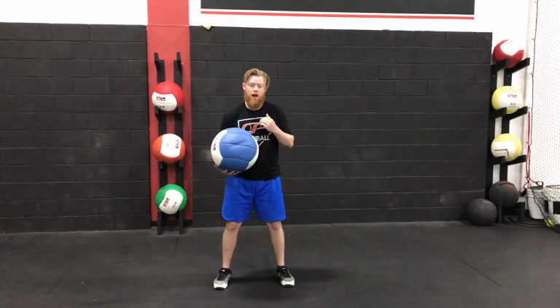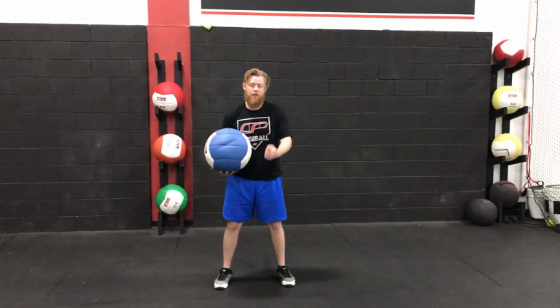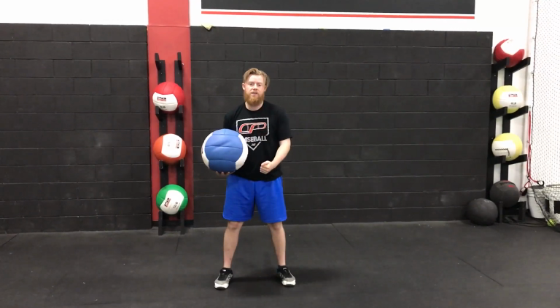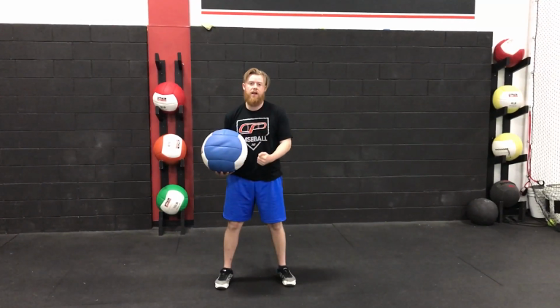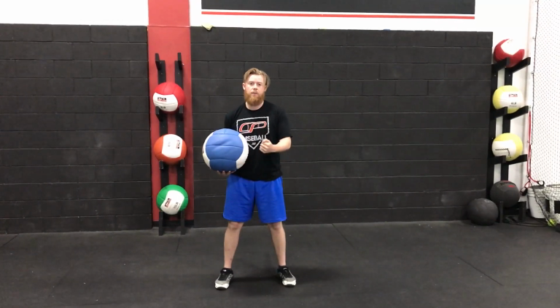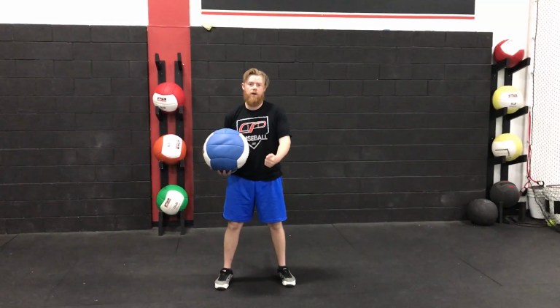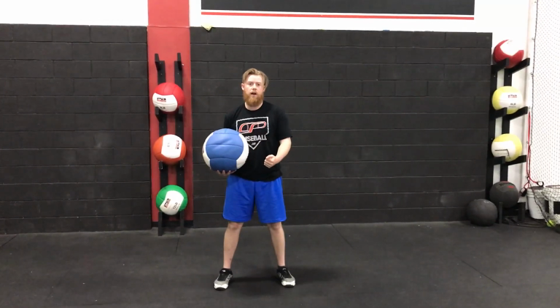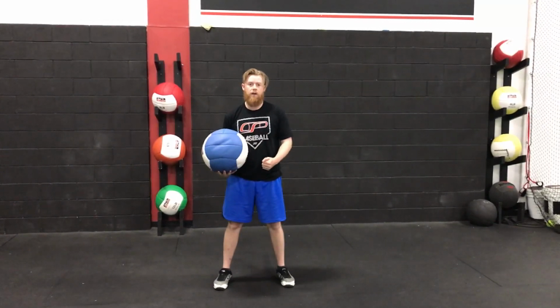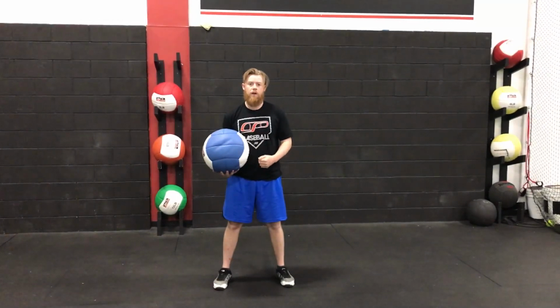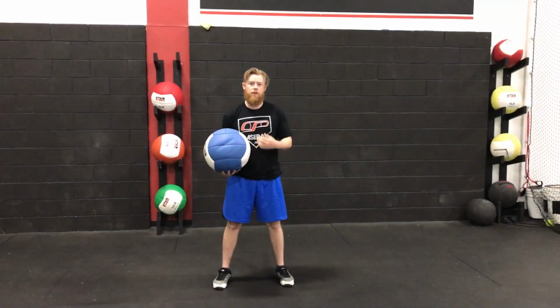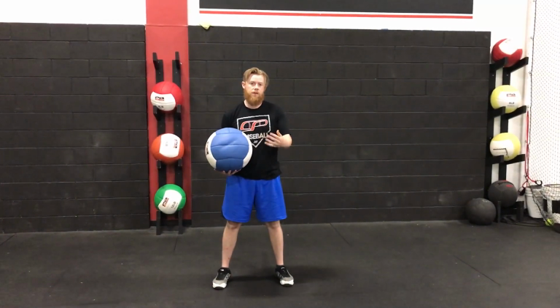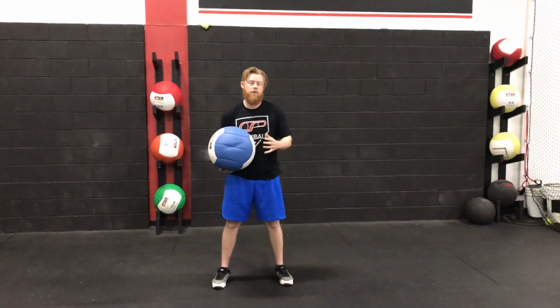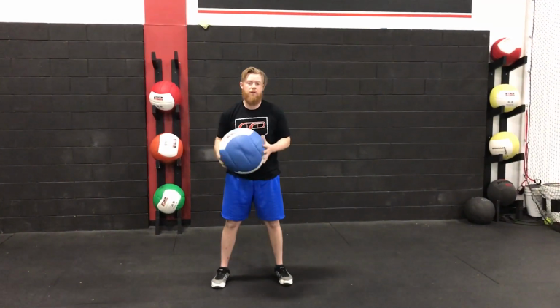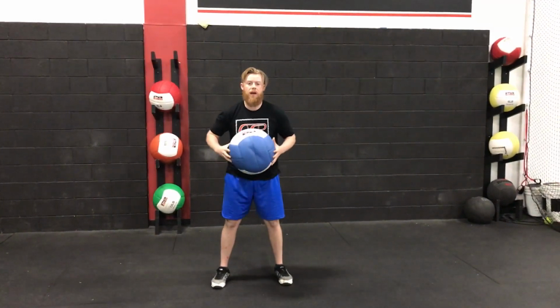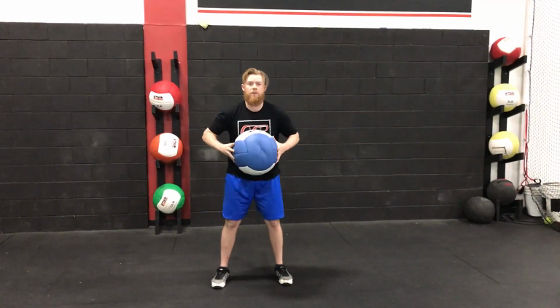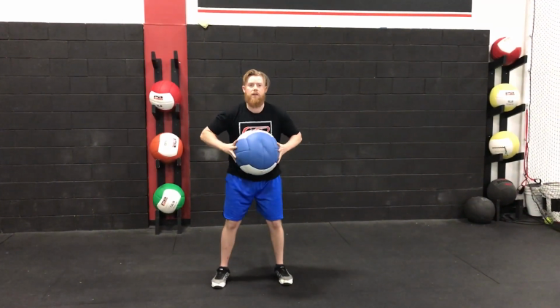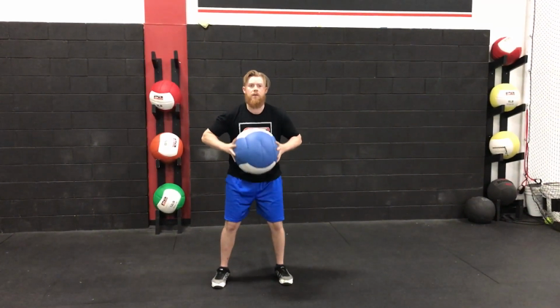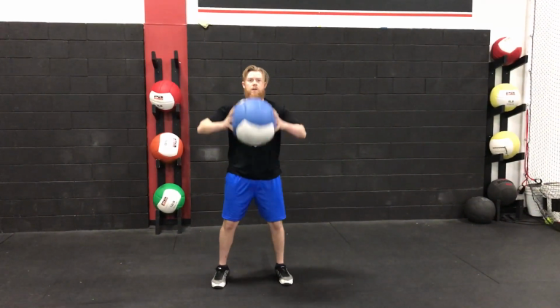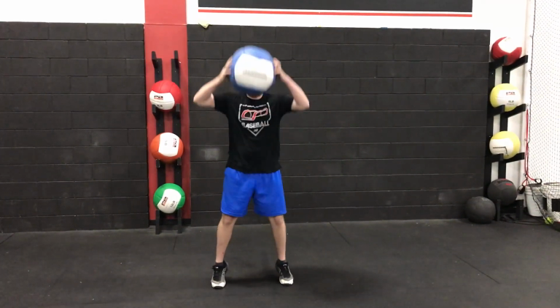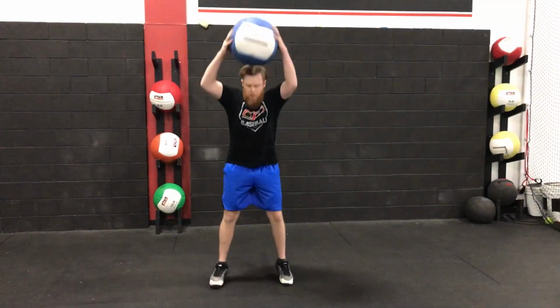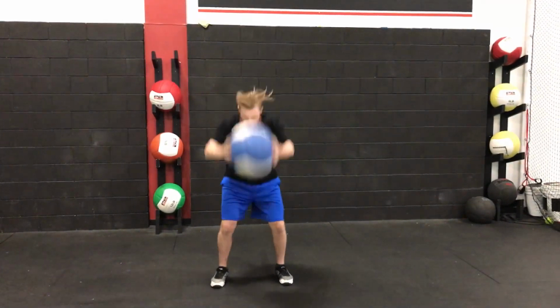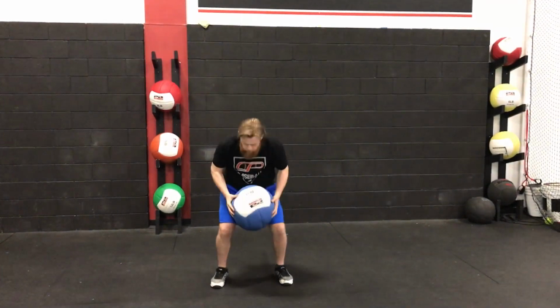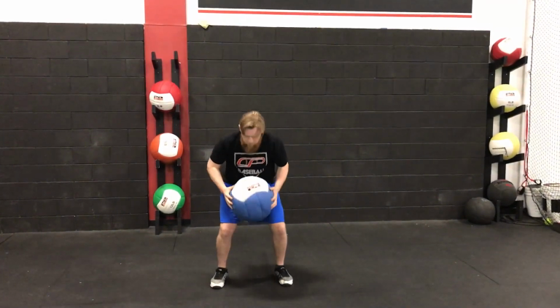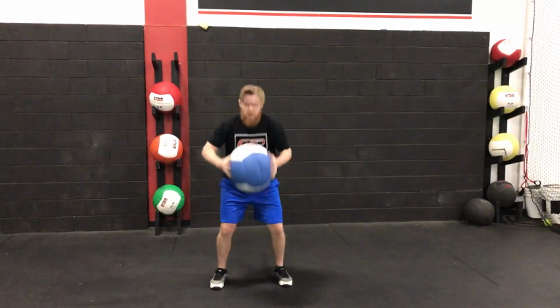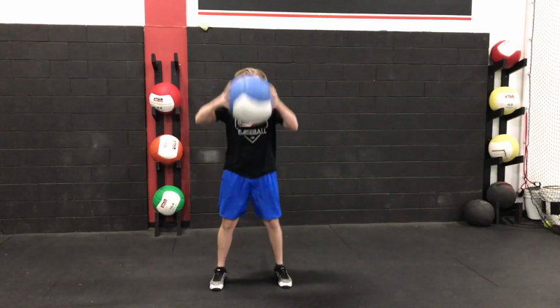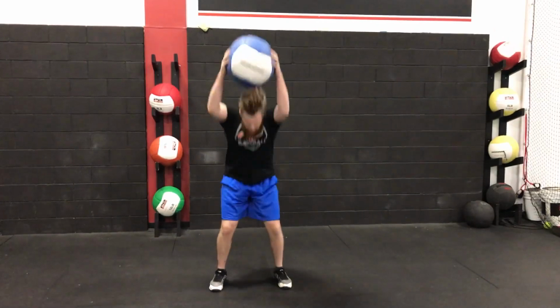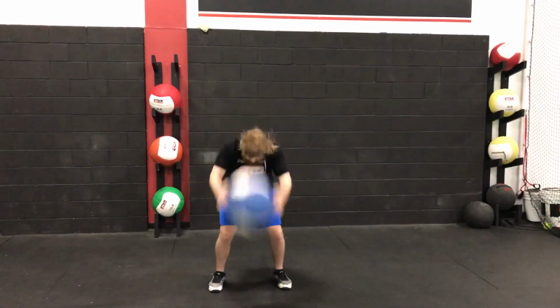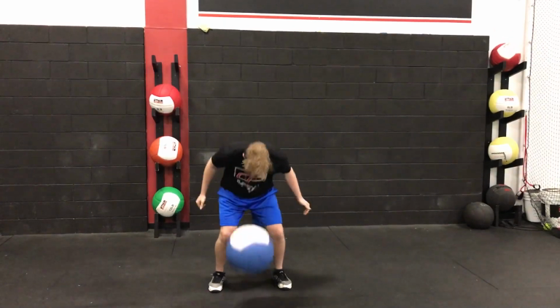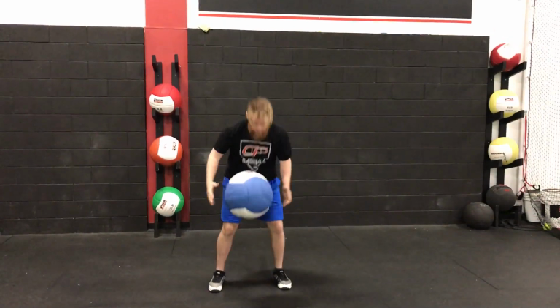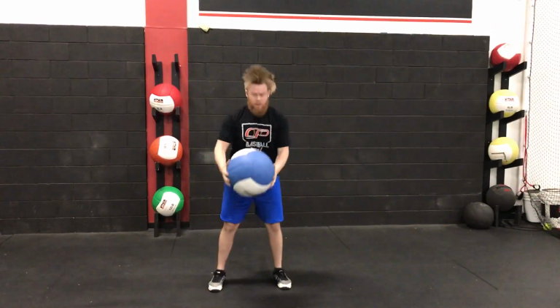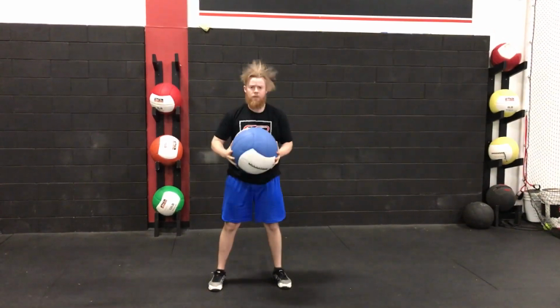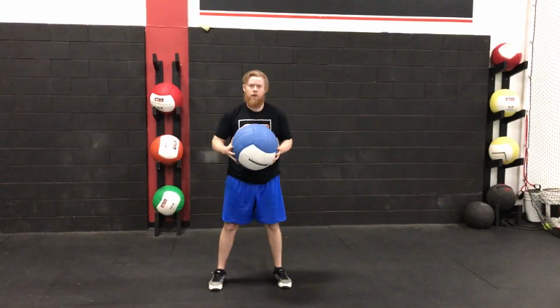On the second one, get rid of it. So in real time, it's going to be: fake, throw.